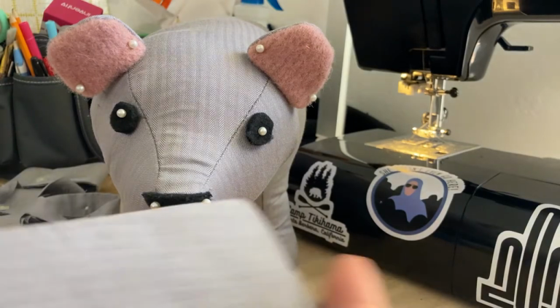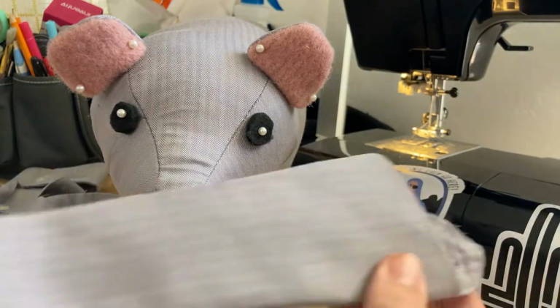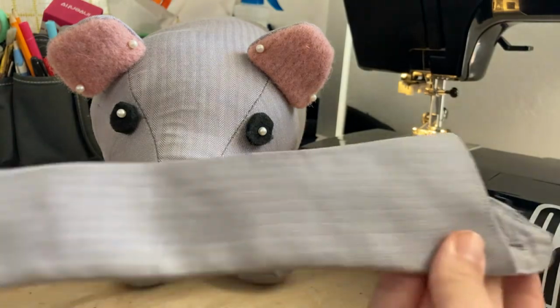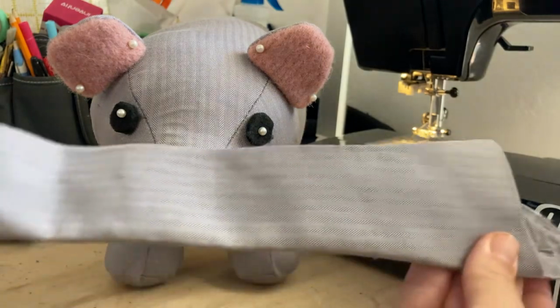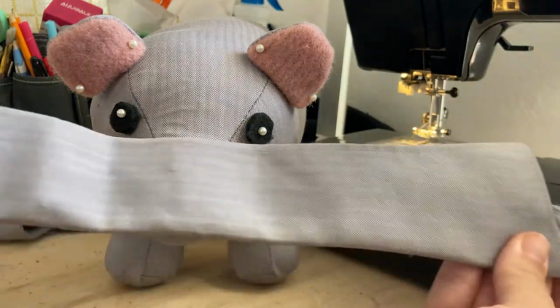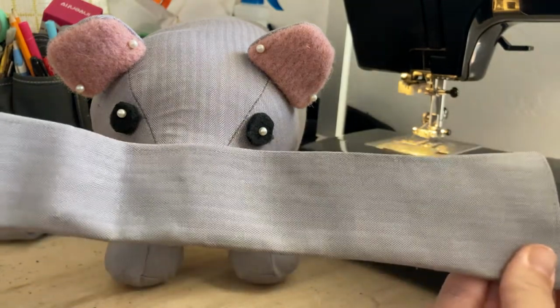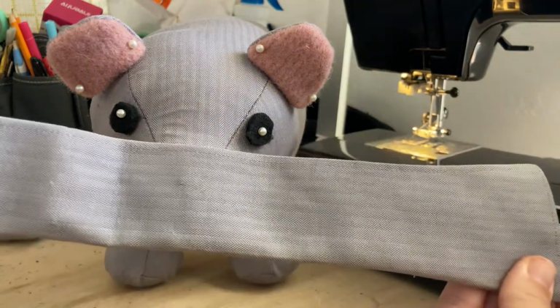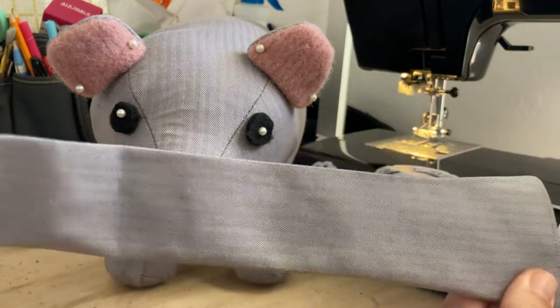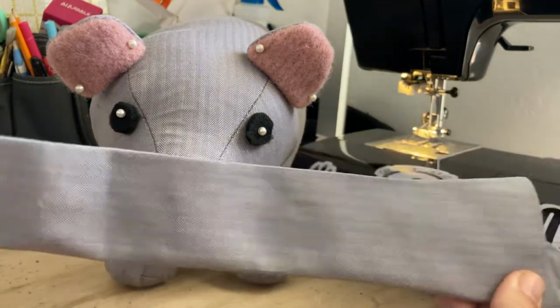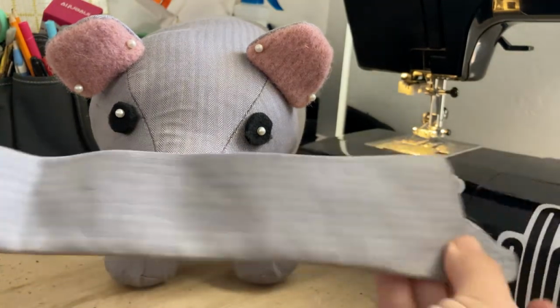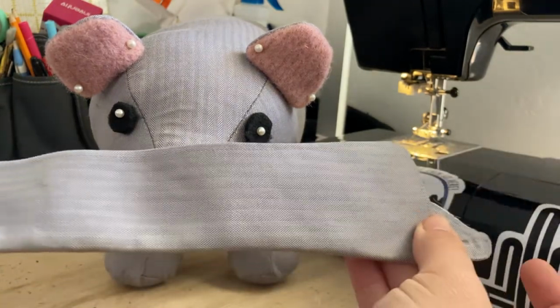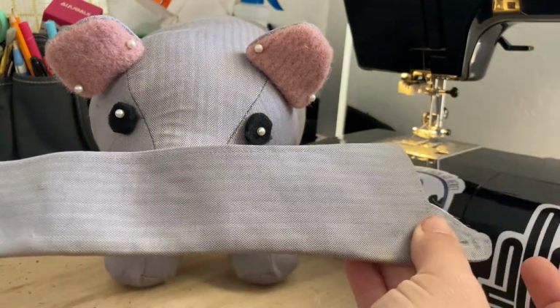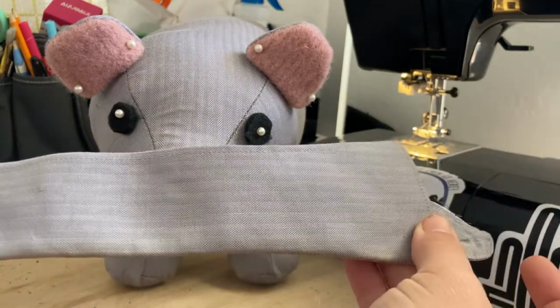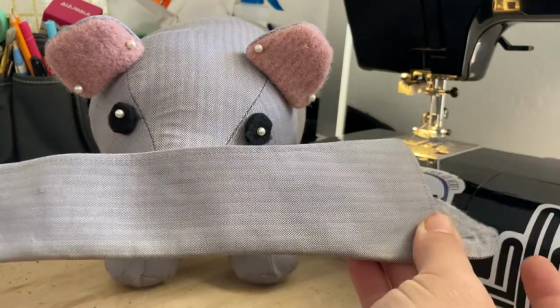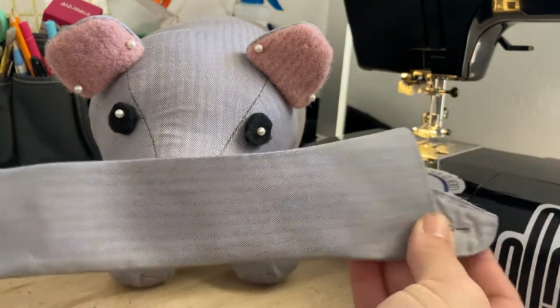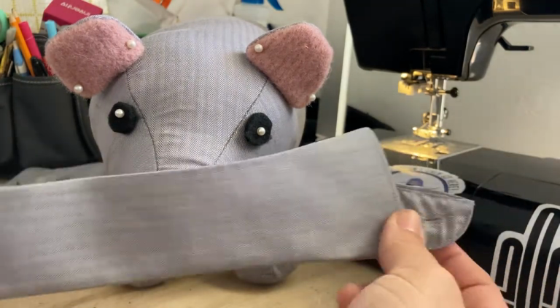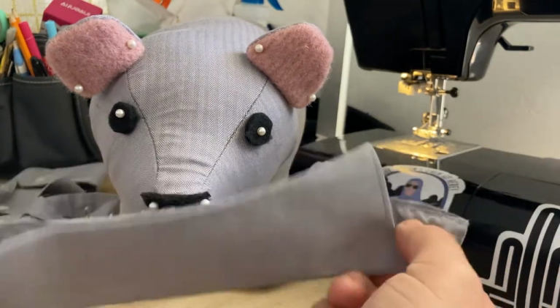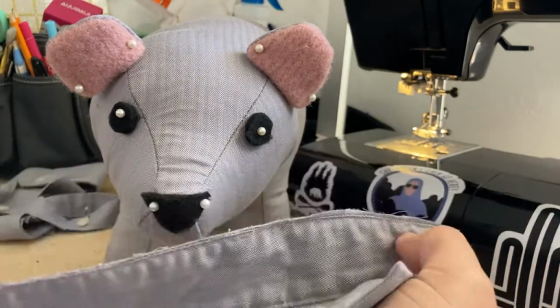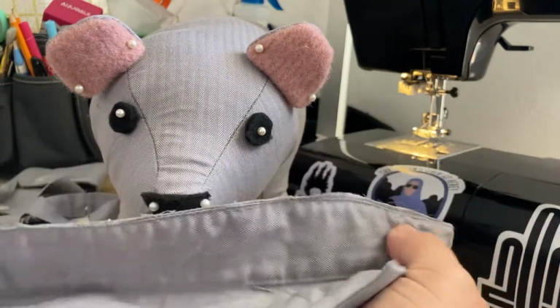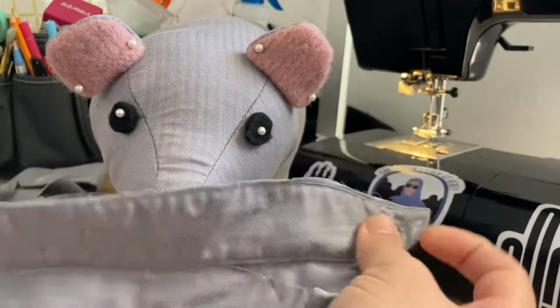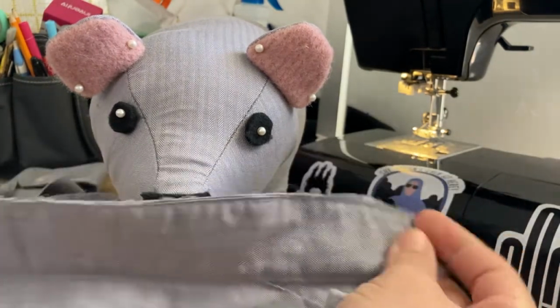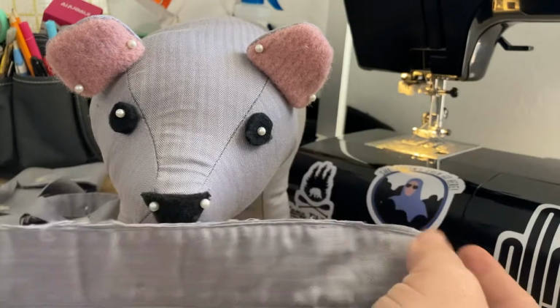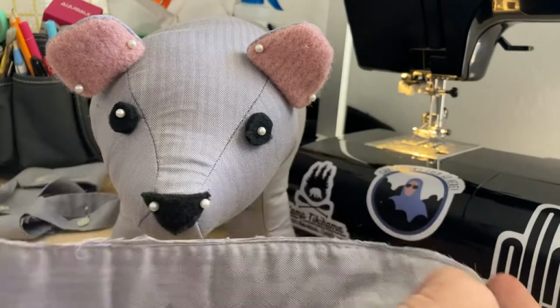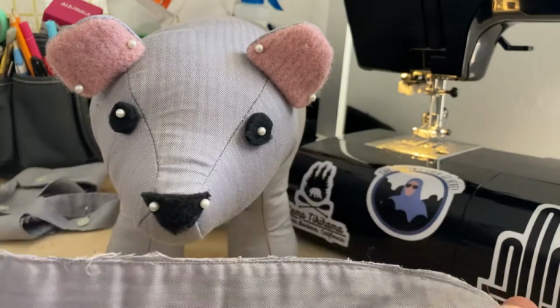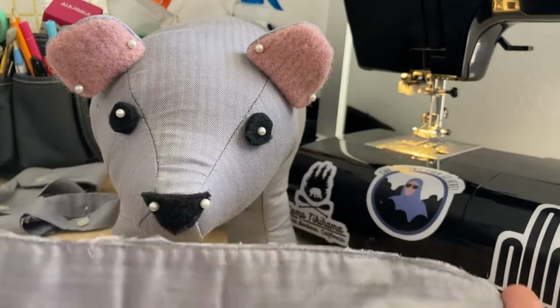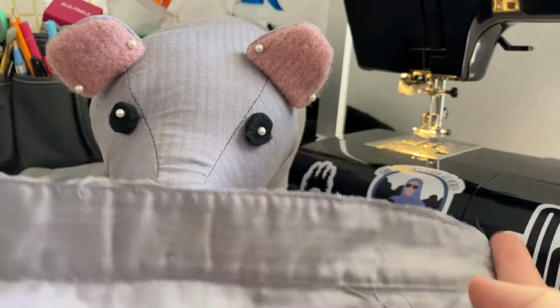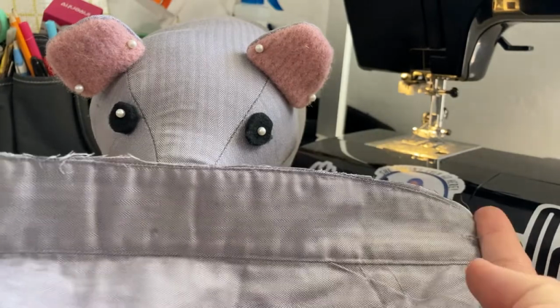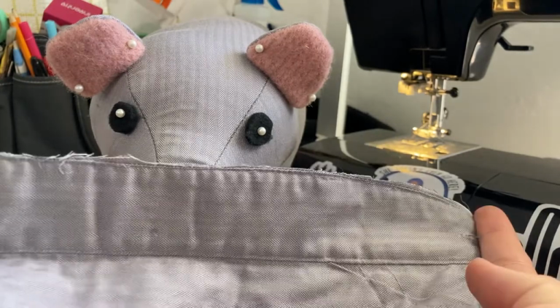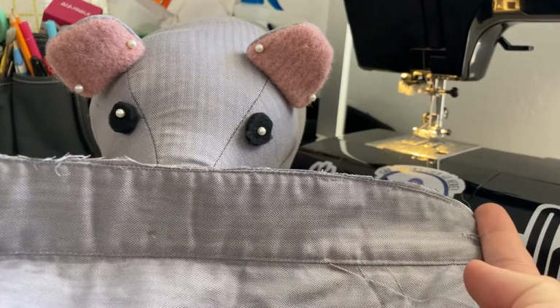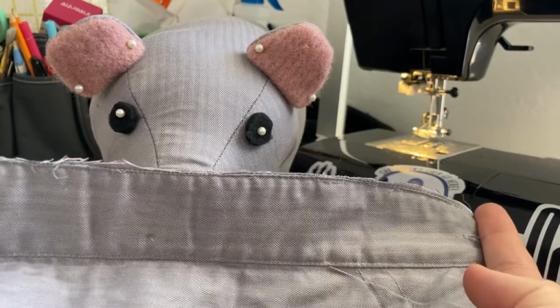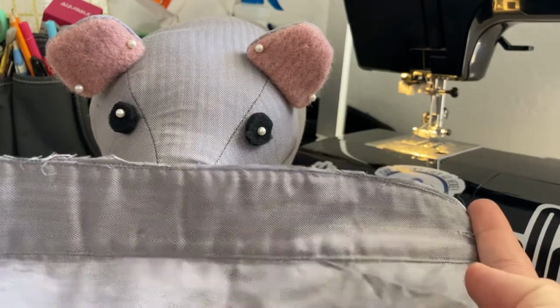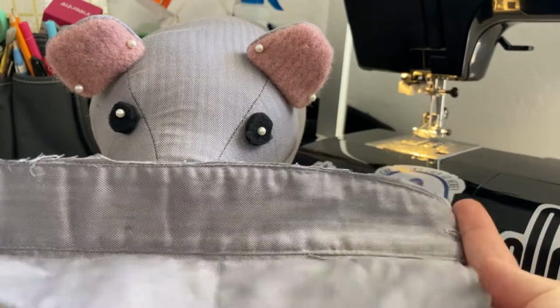So here I have the cutout collar. I just cut it right along the seam where it connects to the shirt.